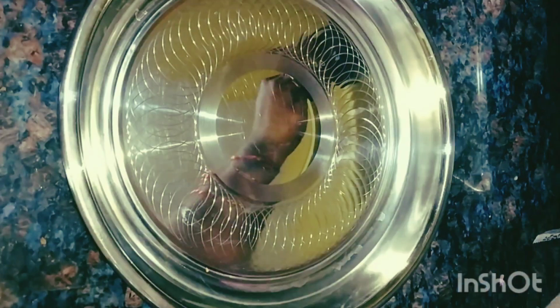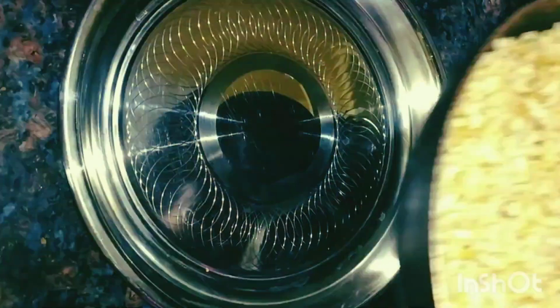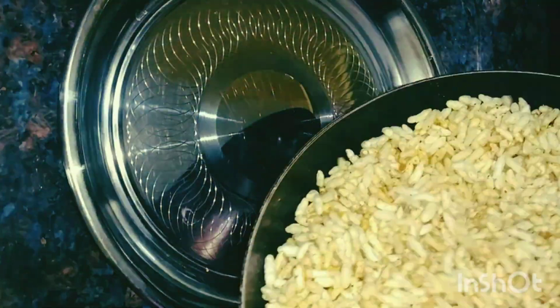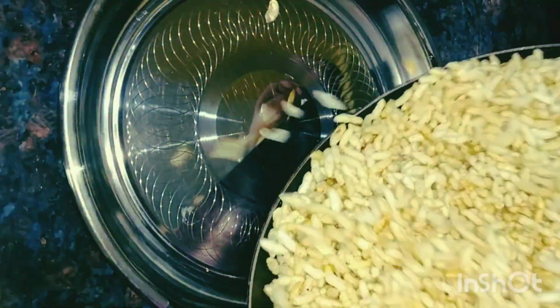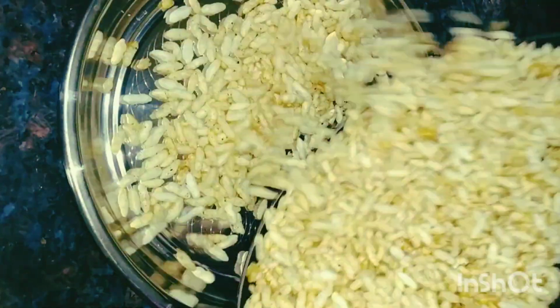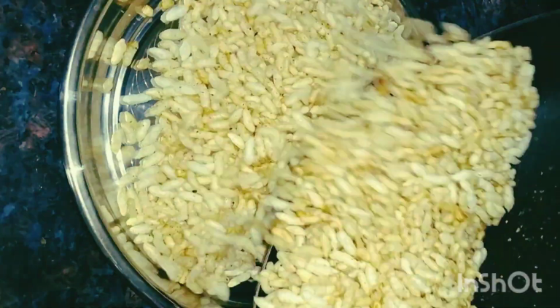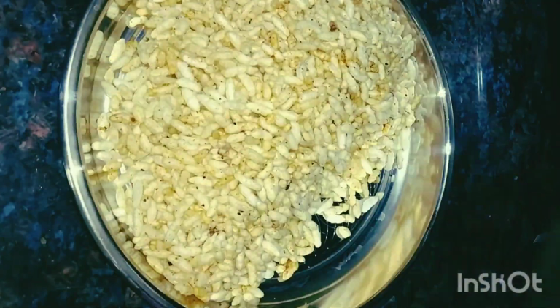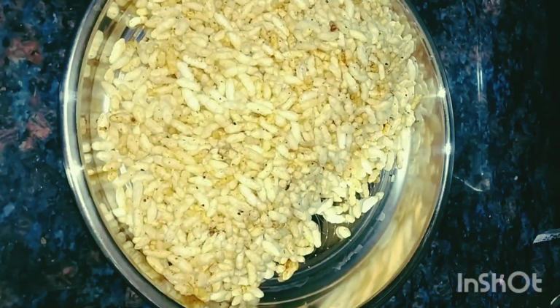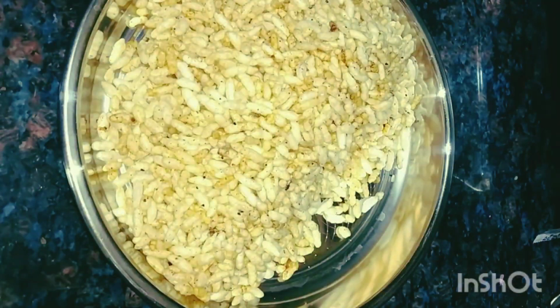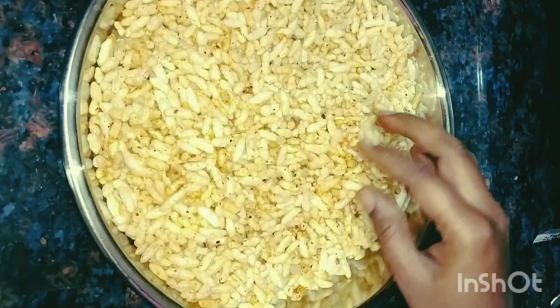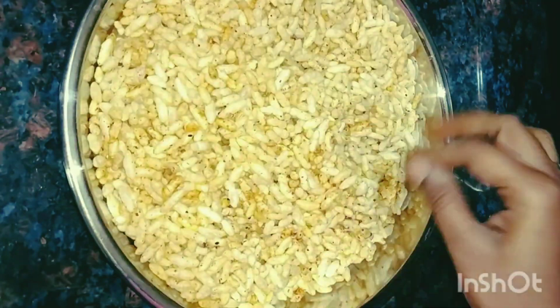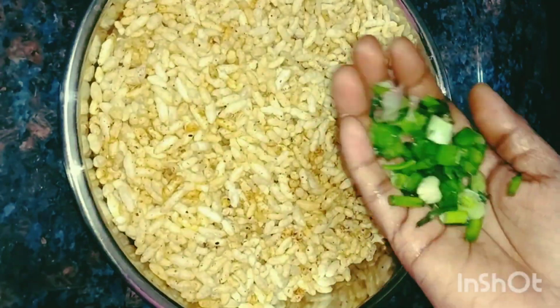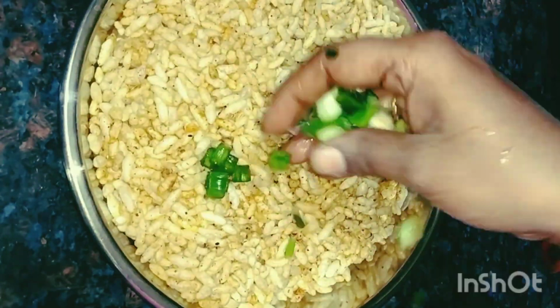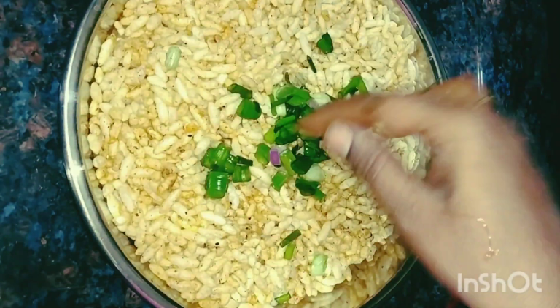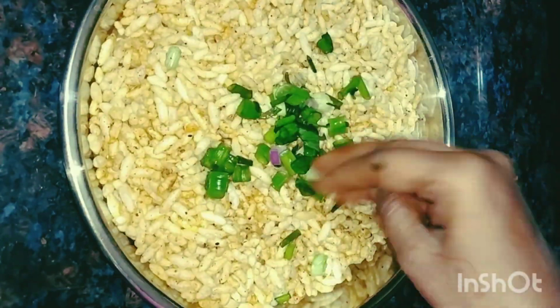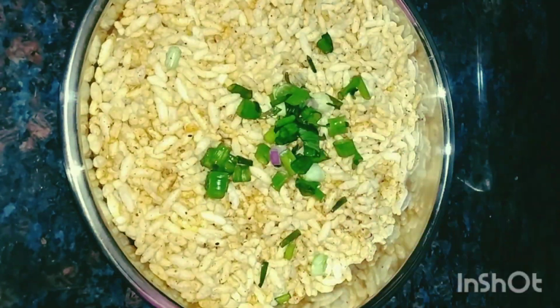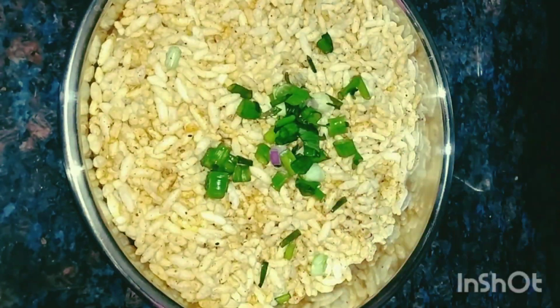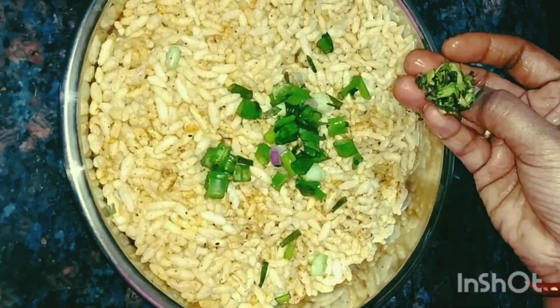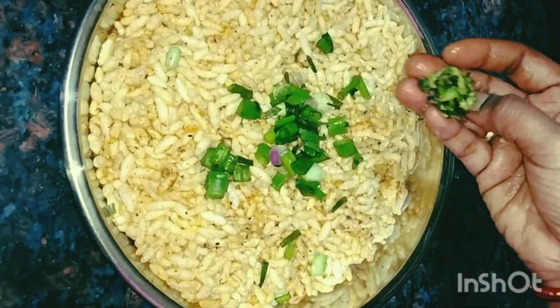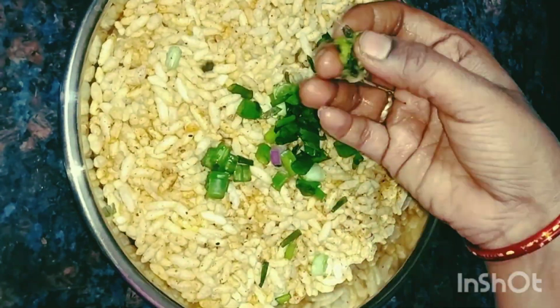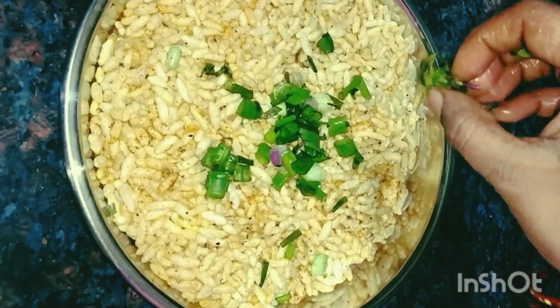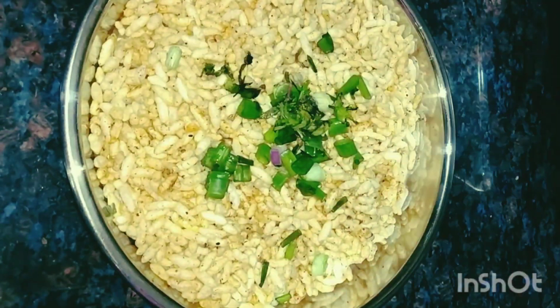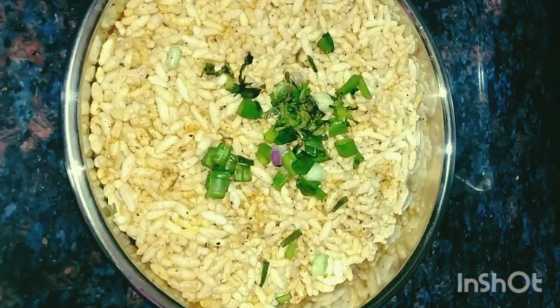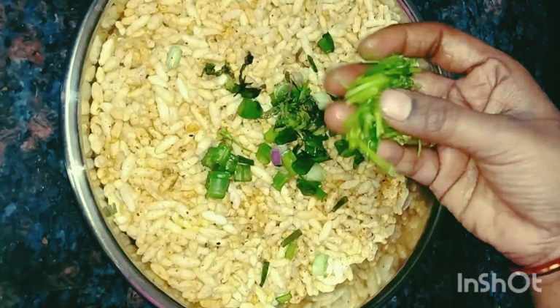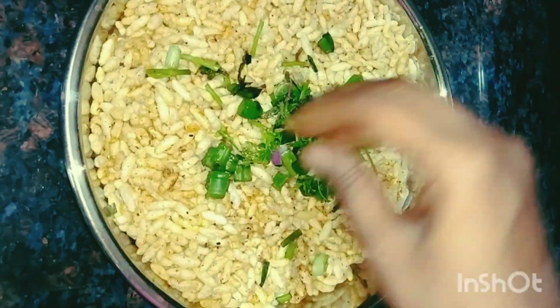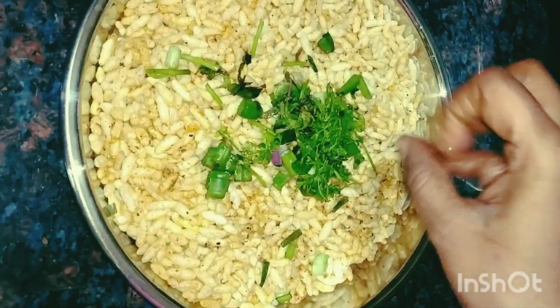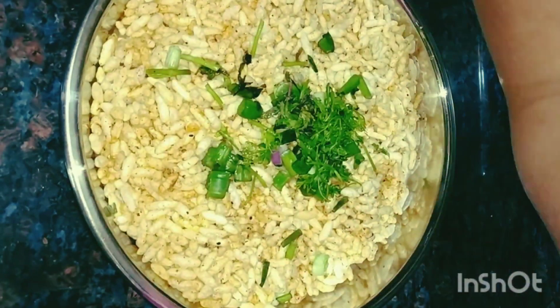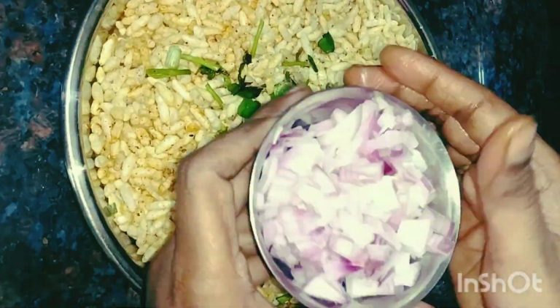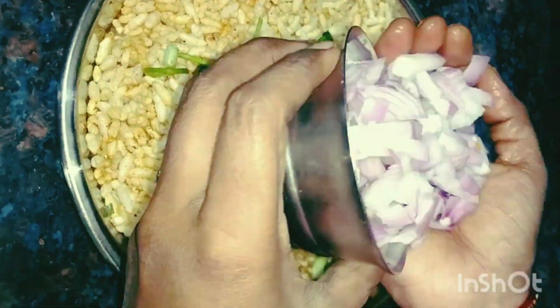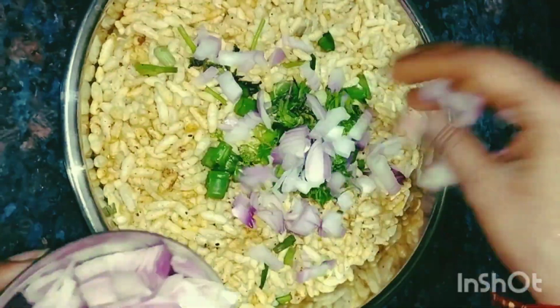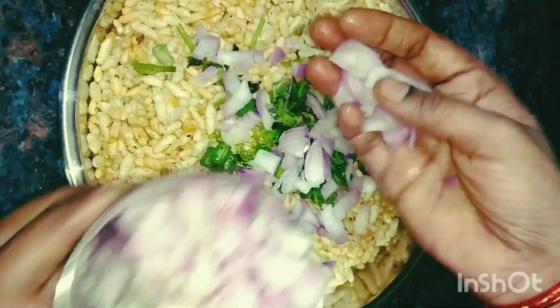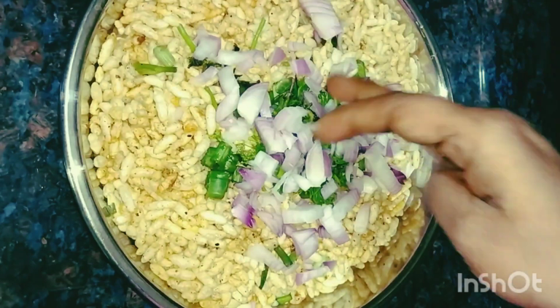Hello everyone. Welcome to my YouTube channel. I am here today. I have a lot of evening time snacks.